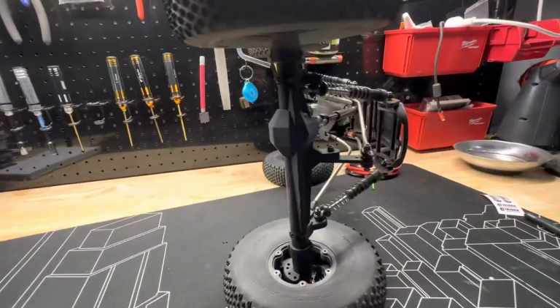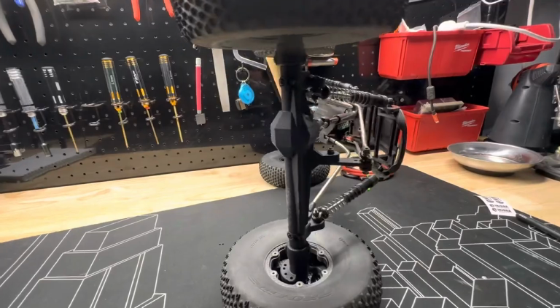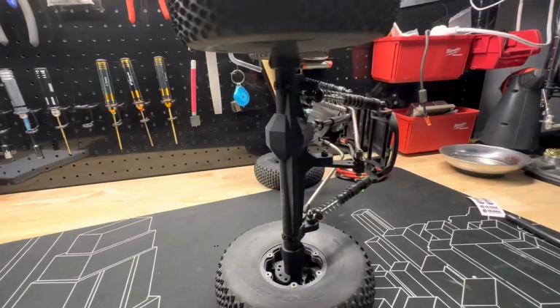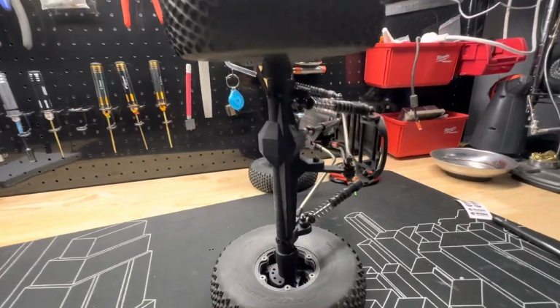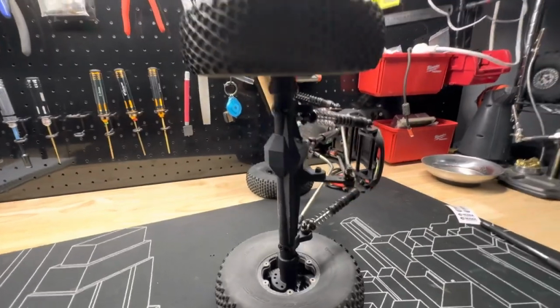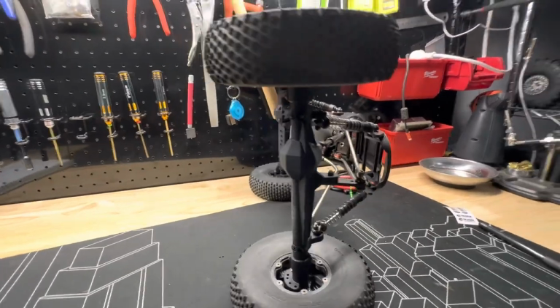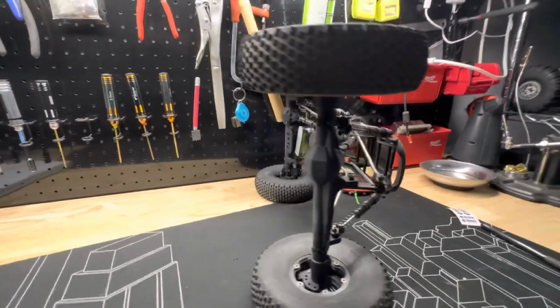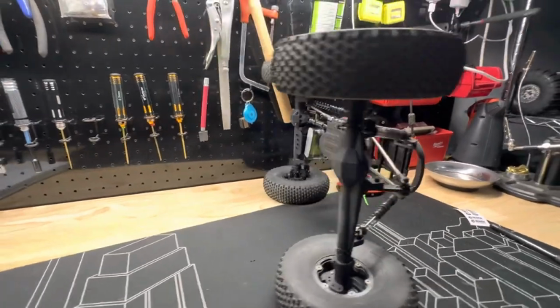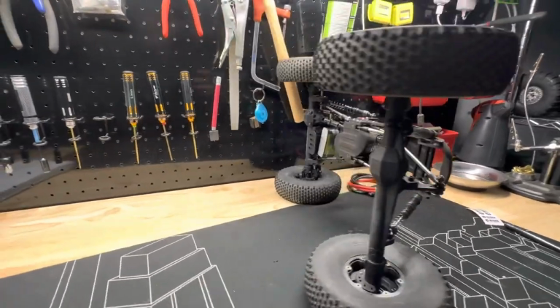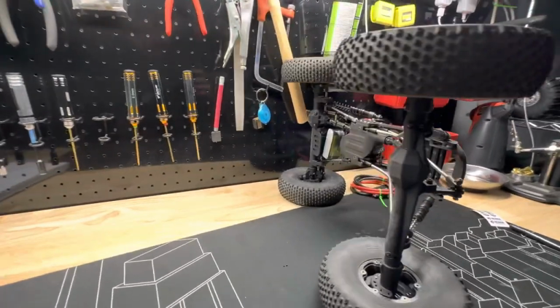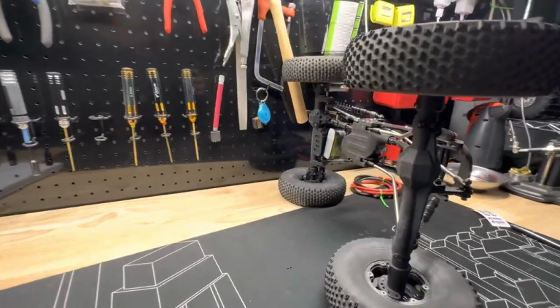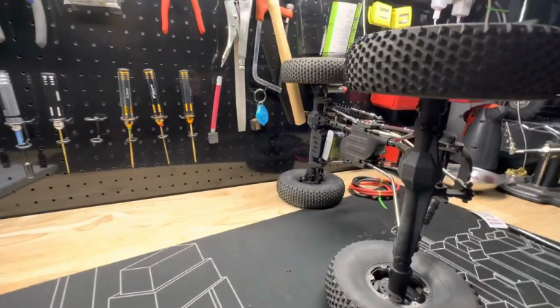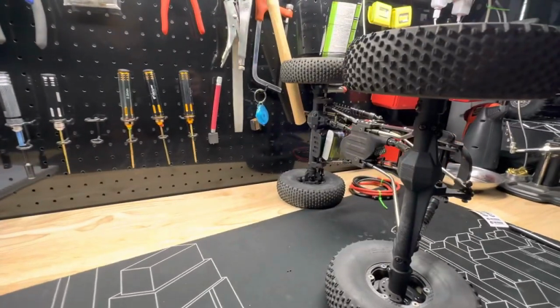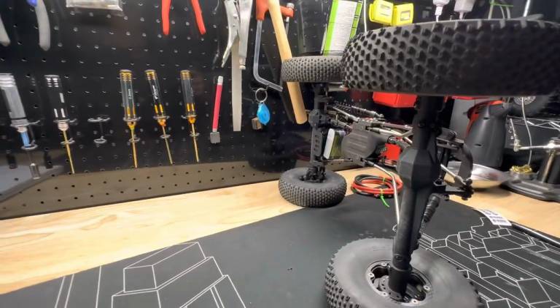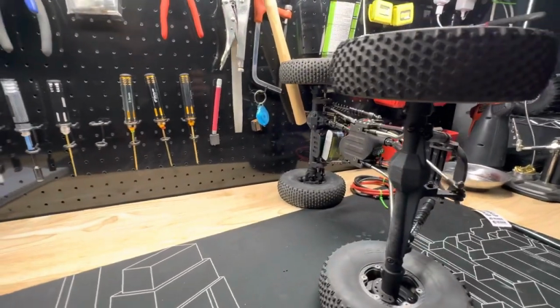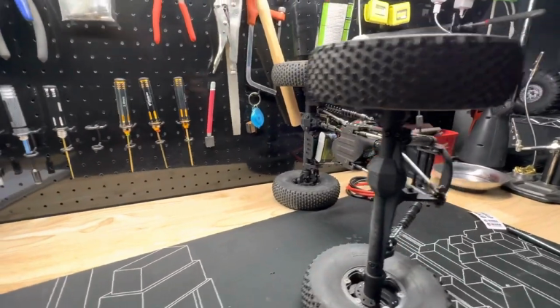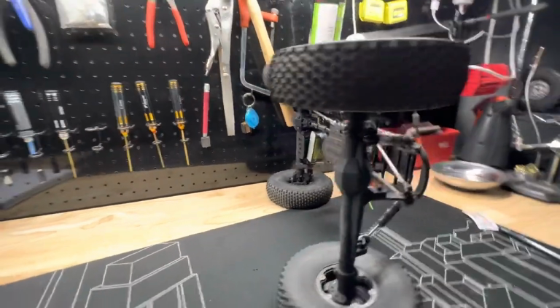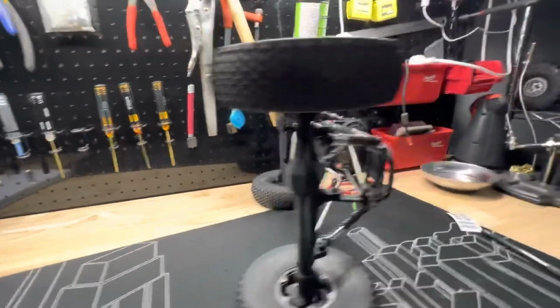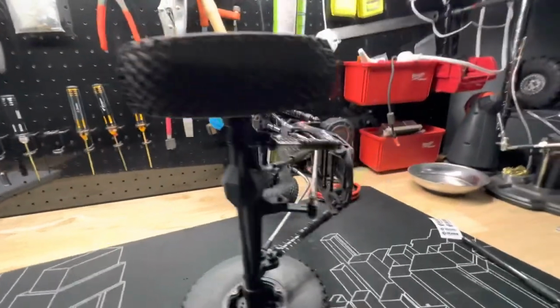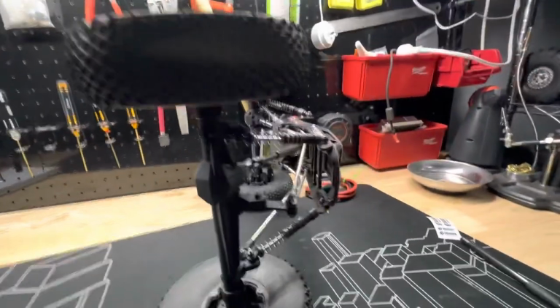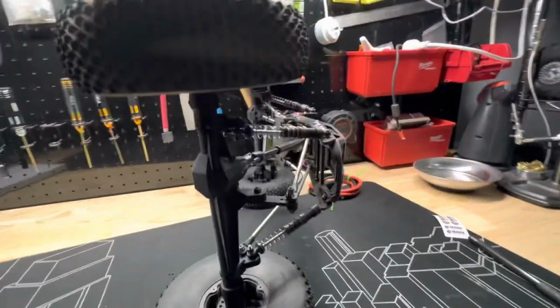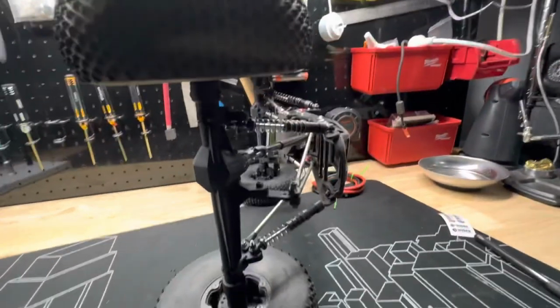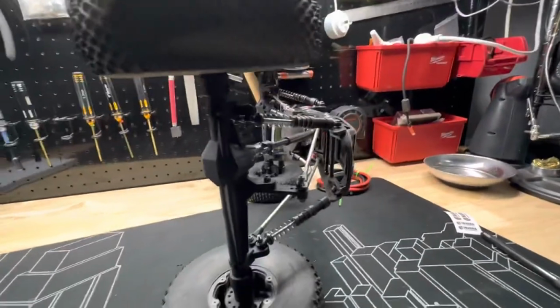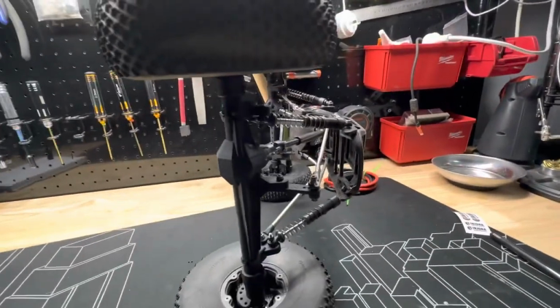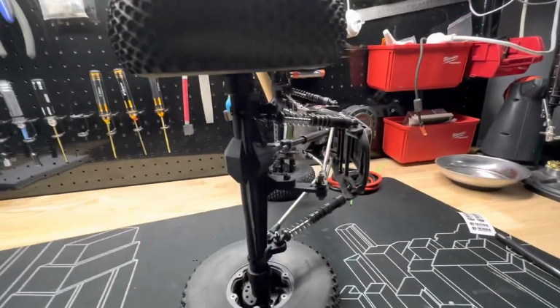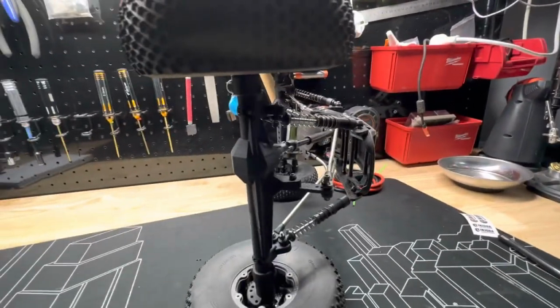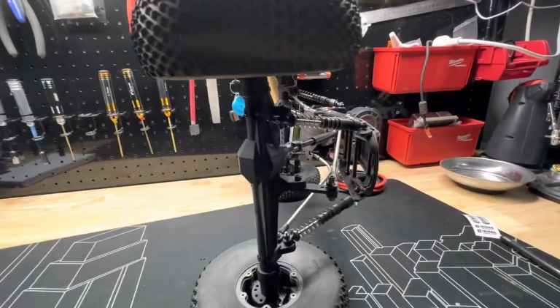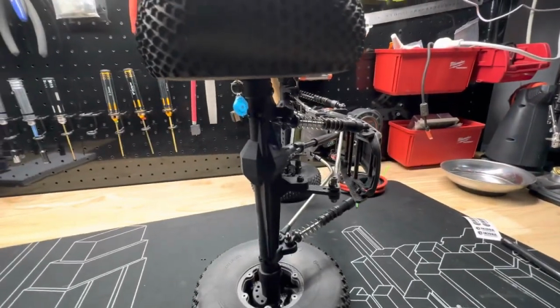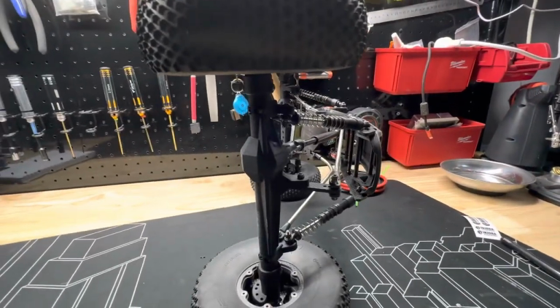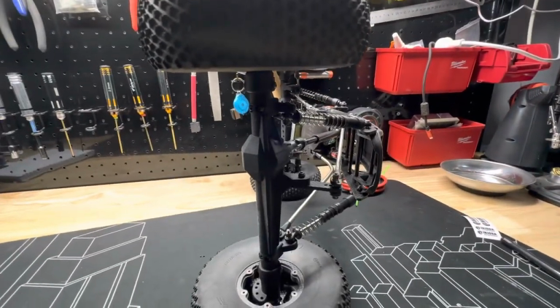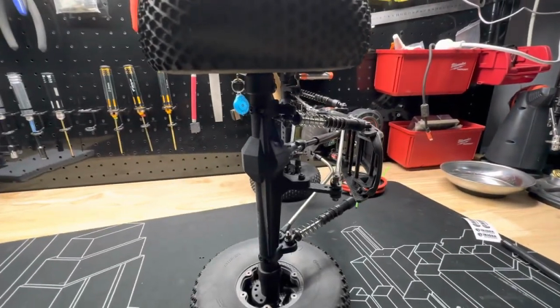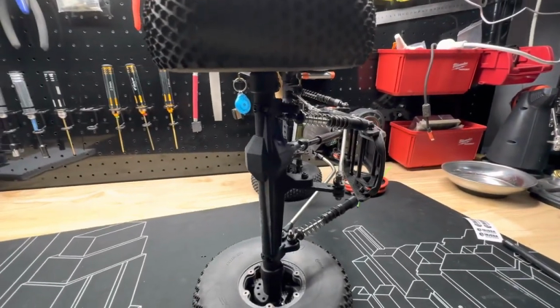How crazy is that? Sits on its side like it's nothing. Thanks guys.